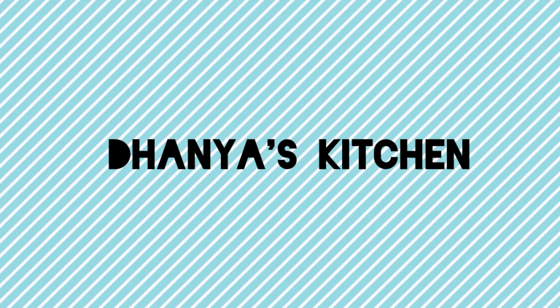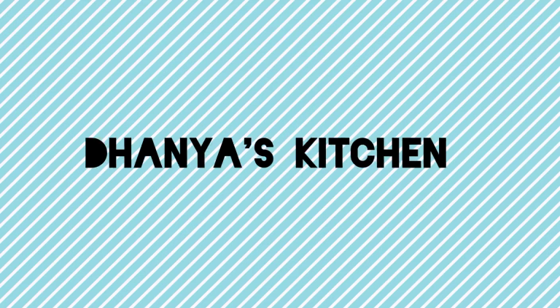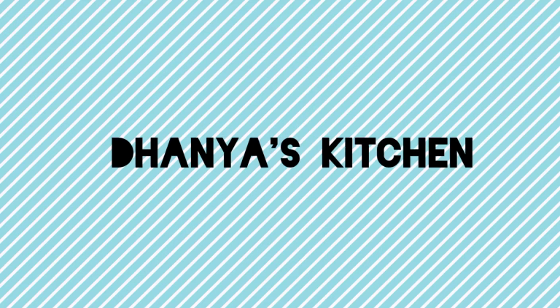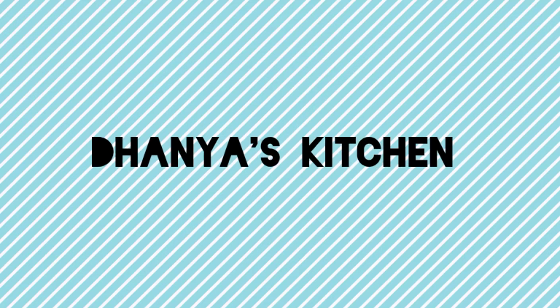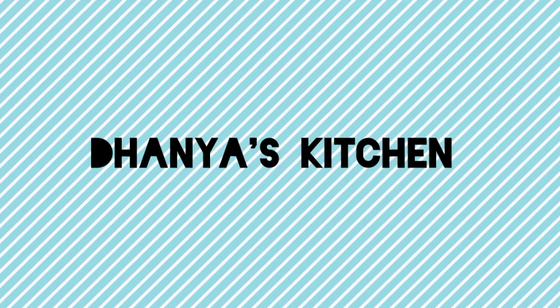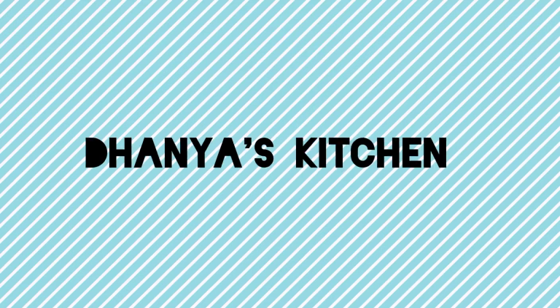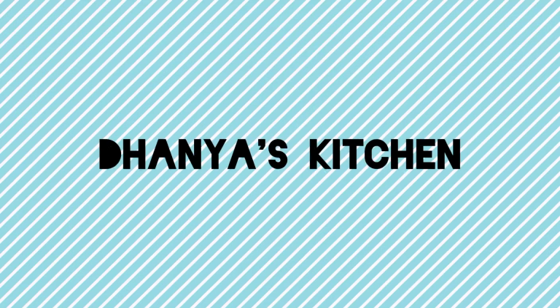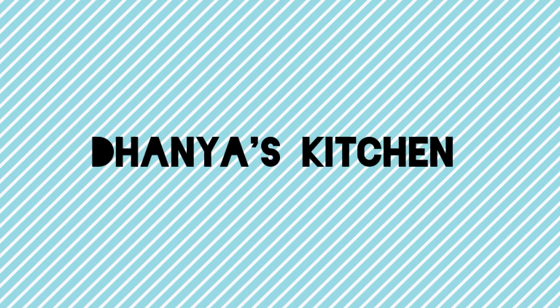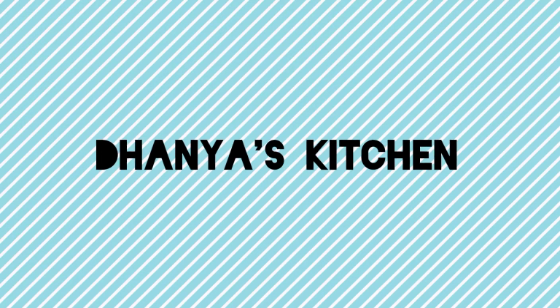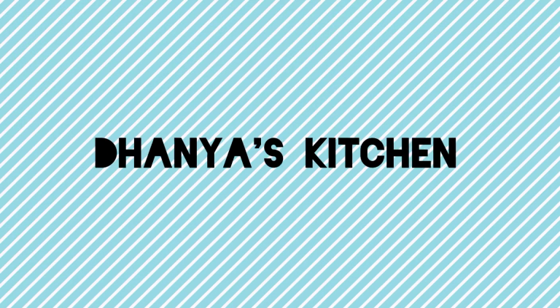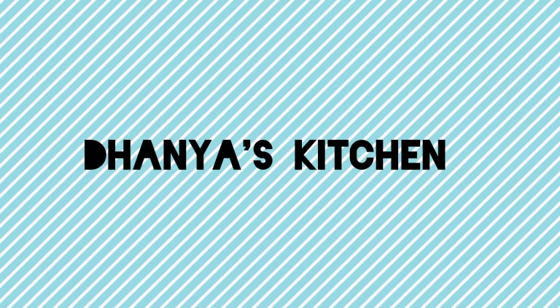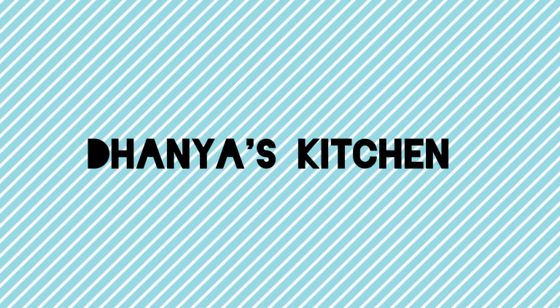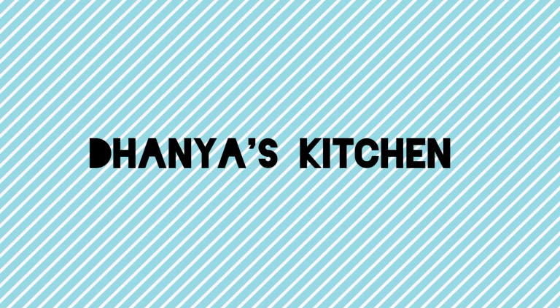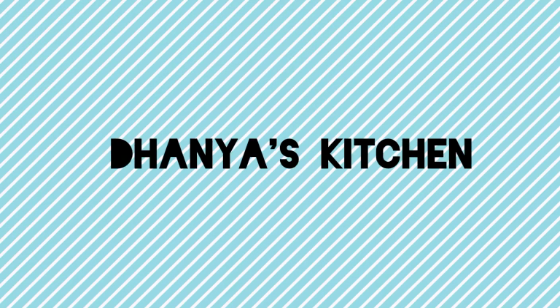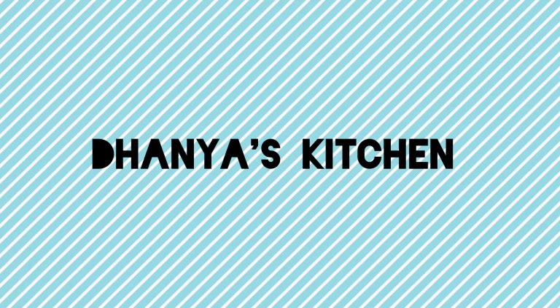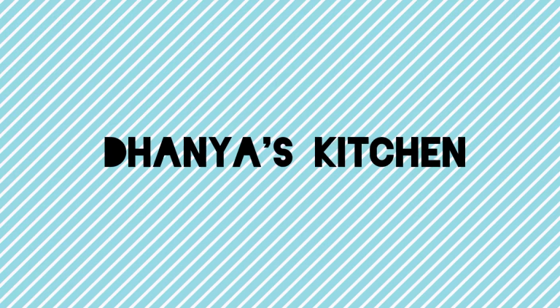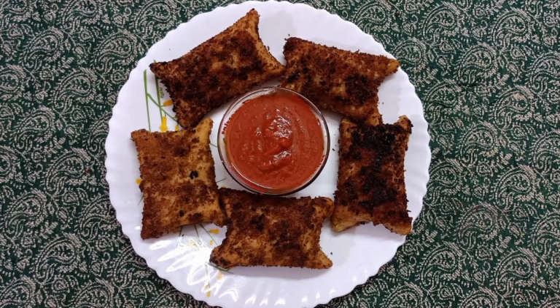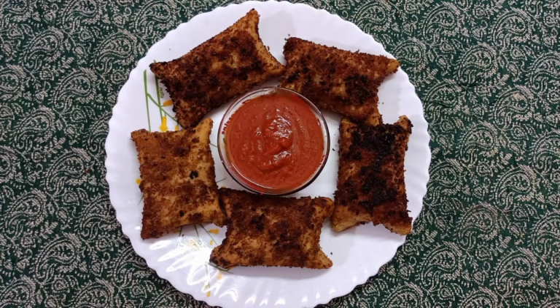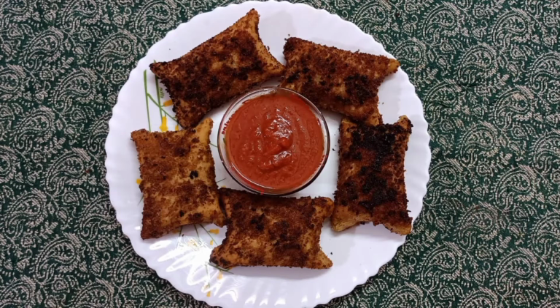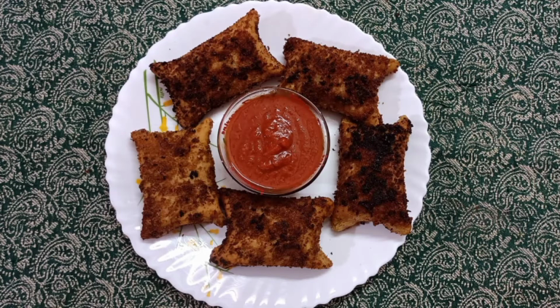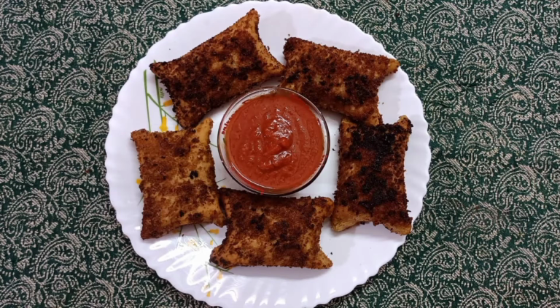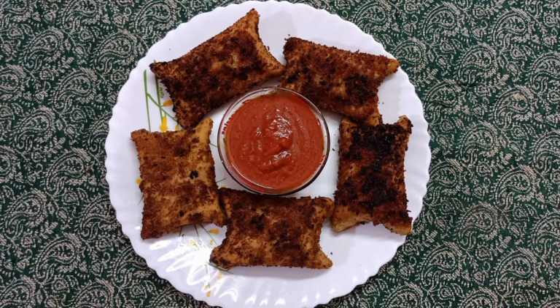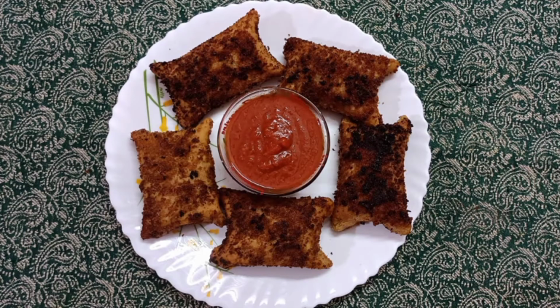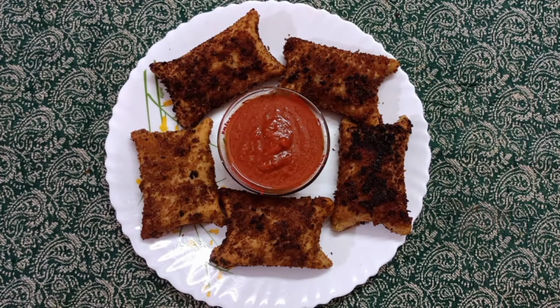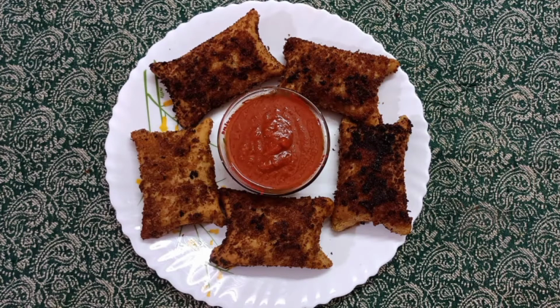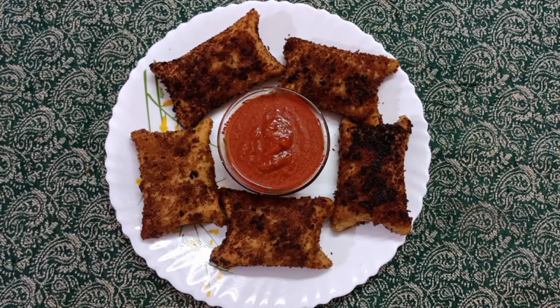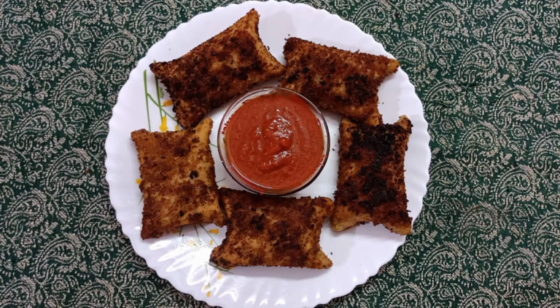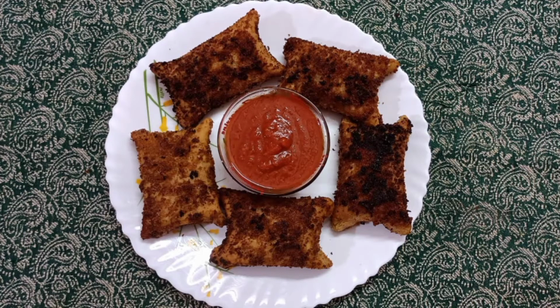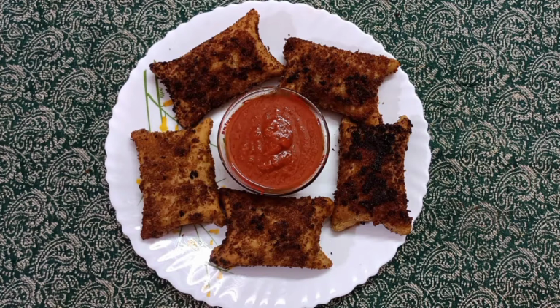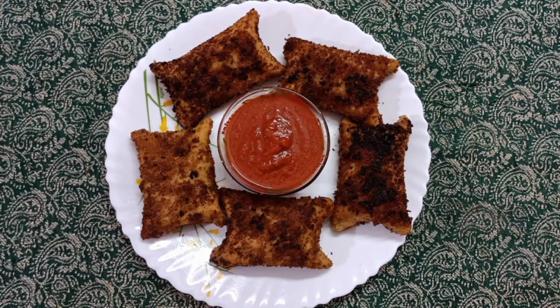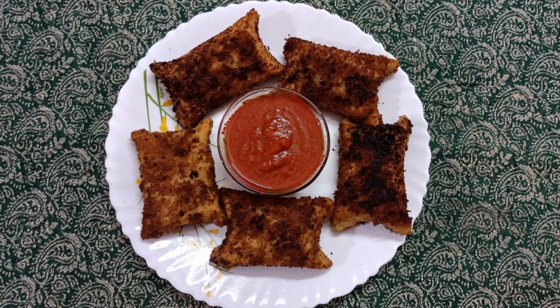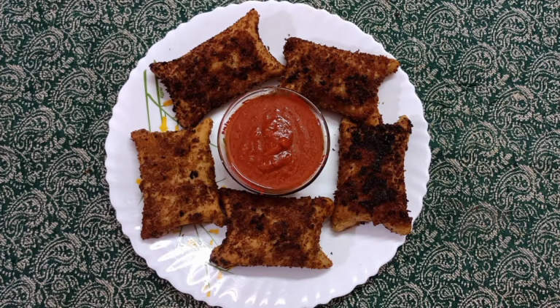Hi friends! Welcome back to my channel. I will share this dish — a 10-minute dish.